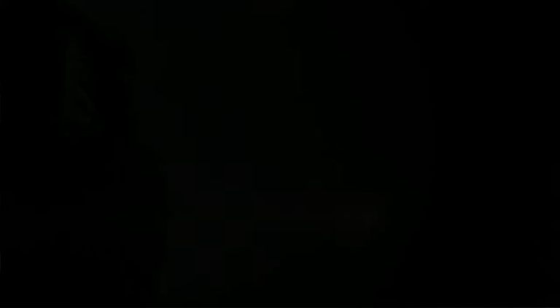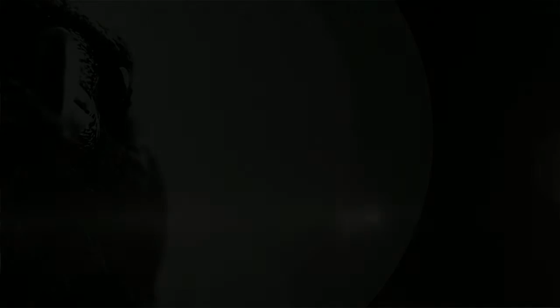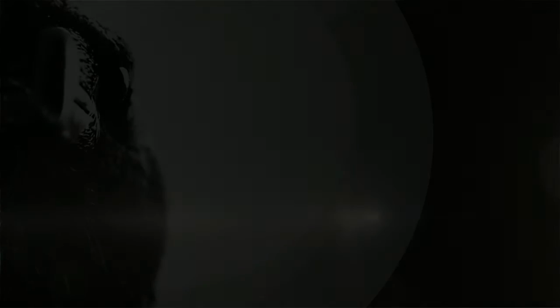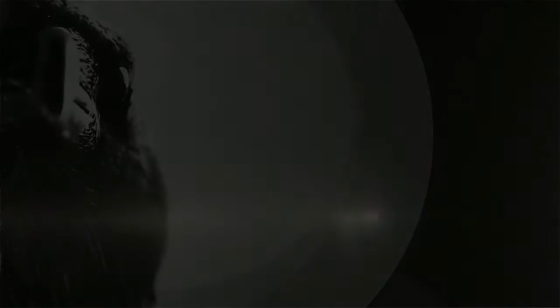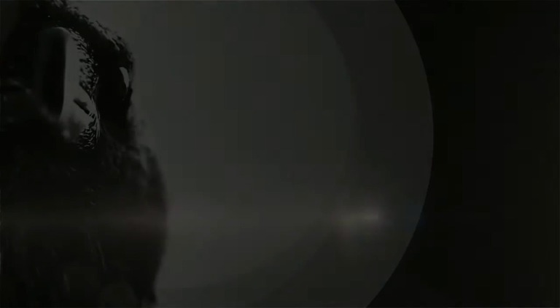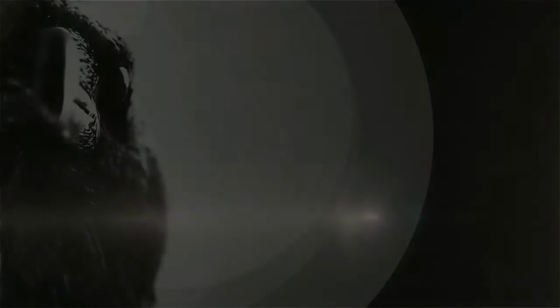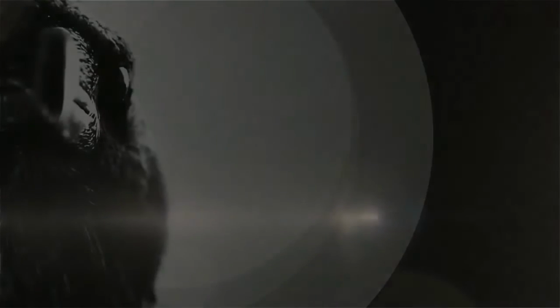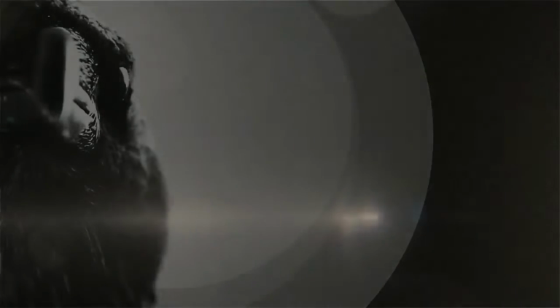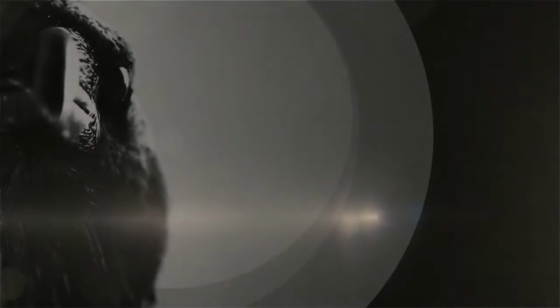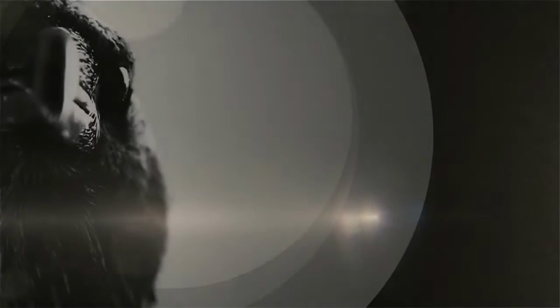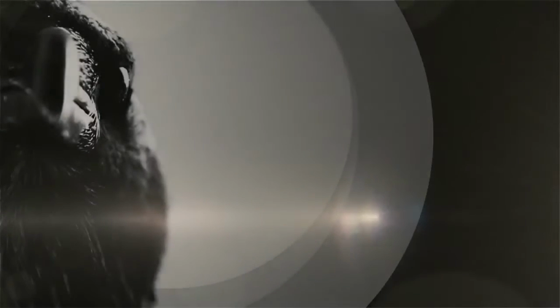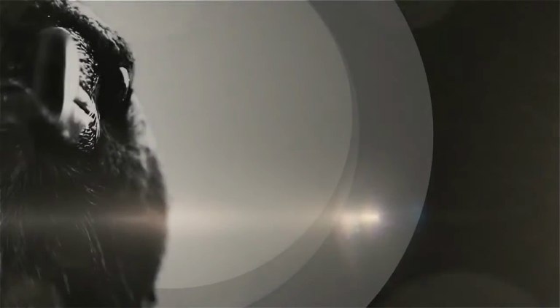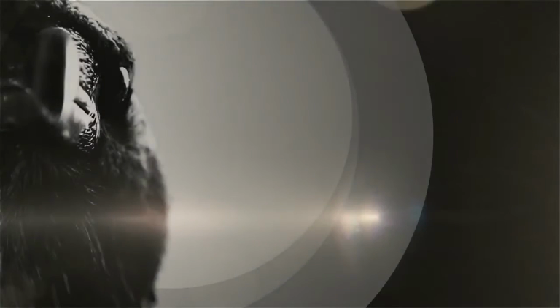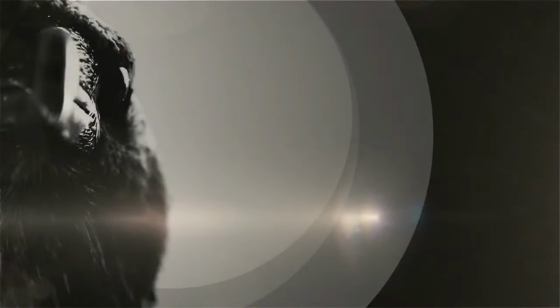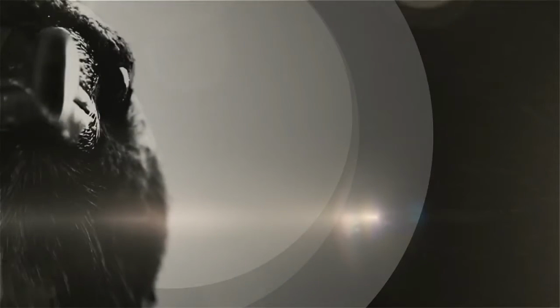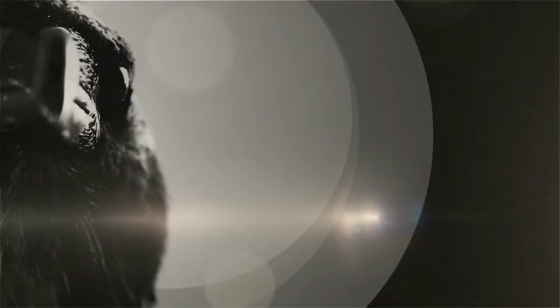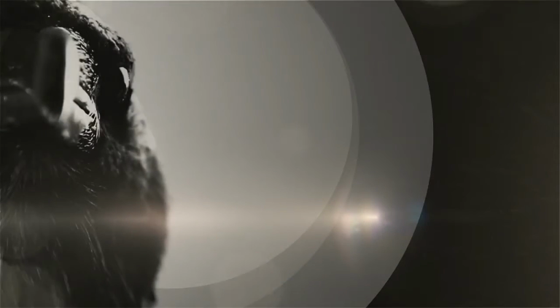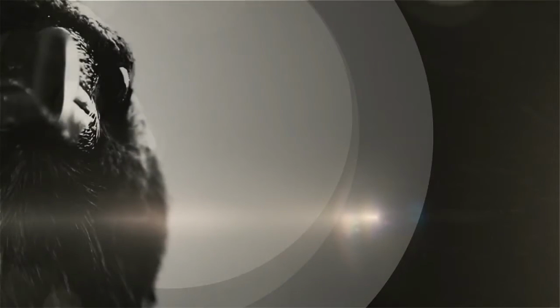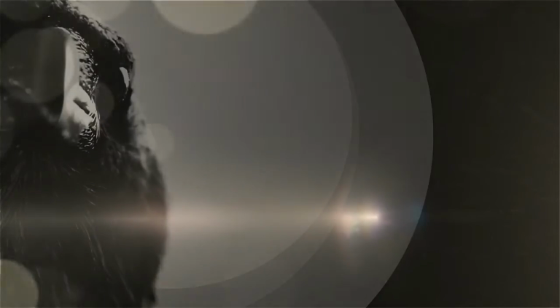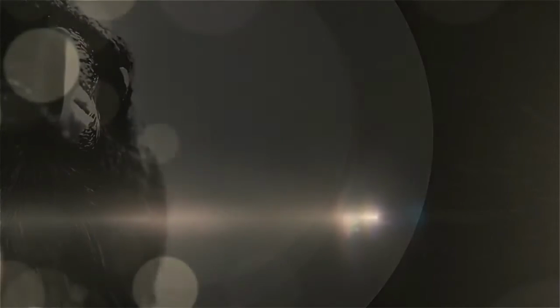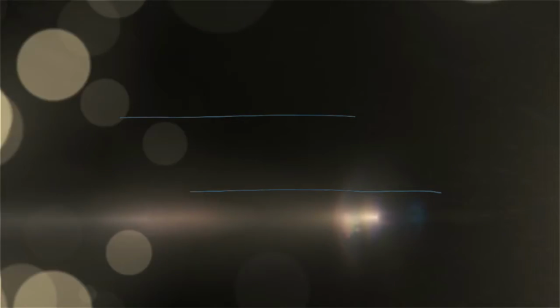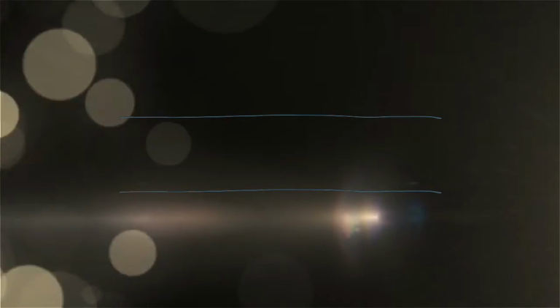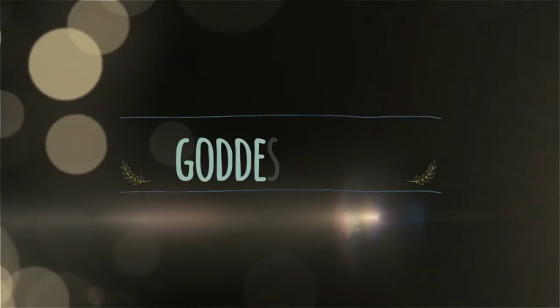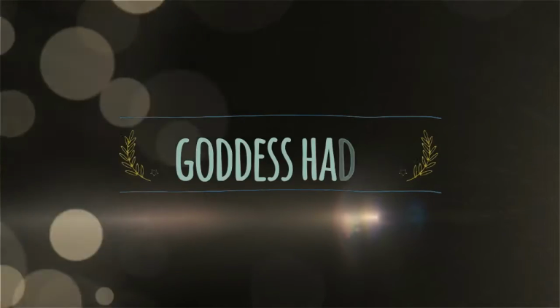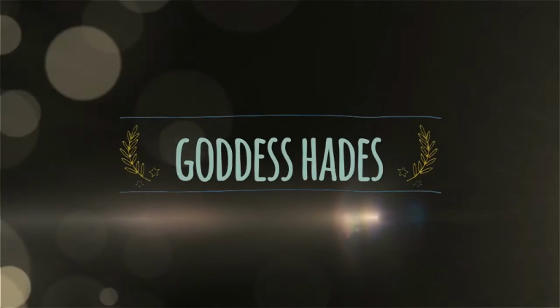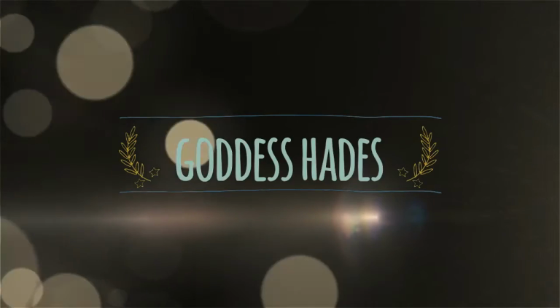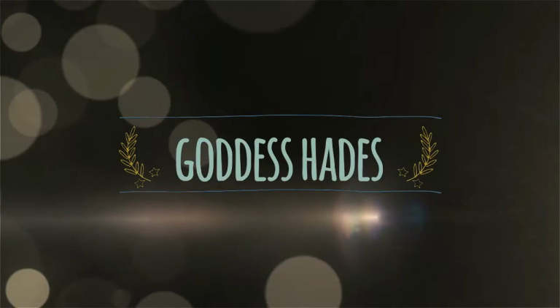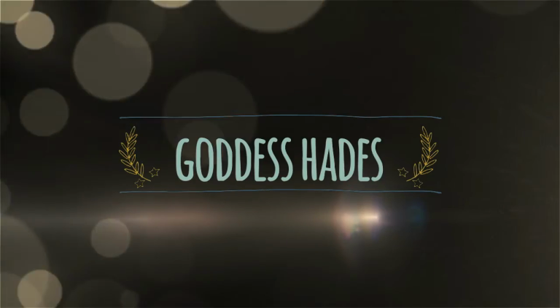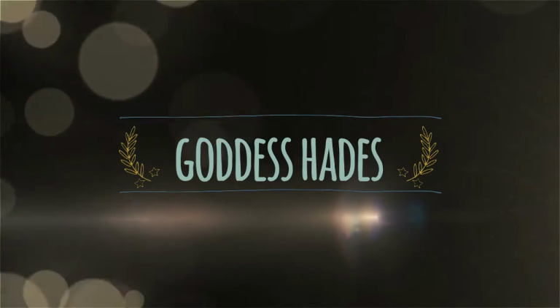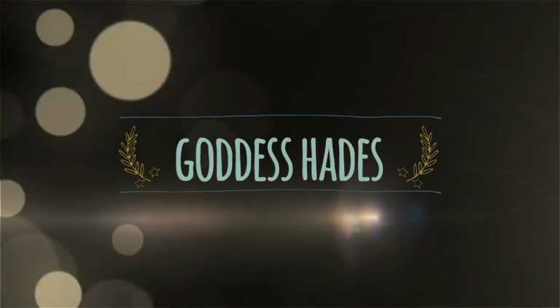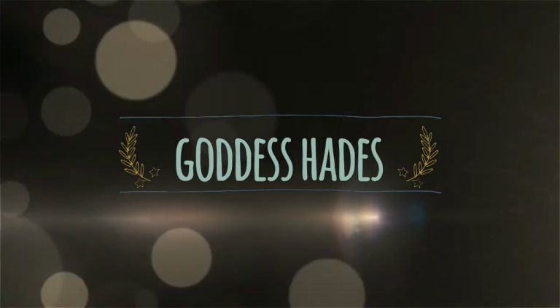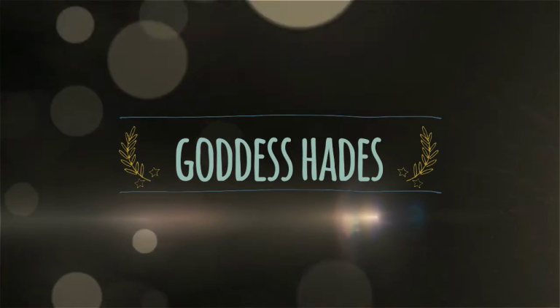Hello and welcome to Raven and Rose. This is my goddess Hades tutorial video.